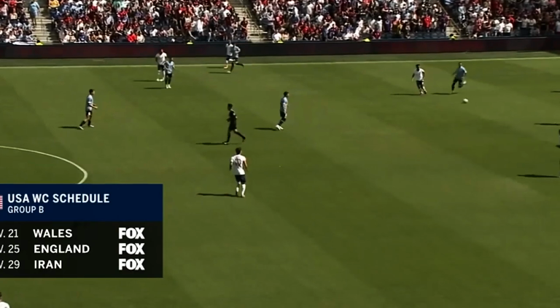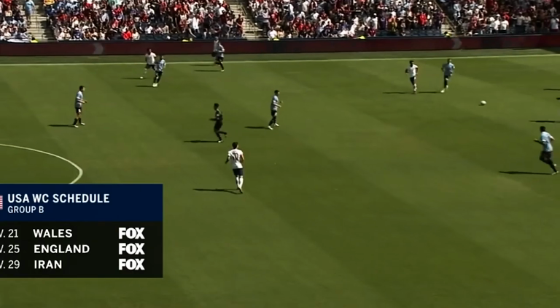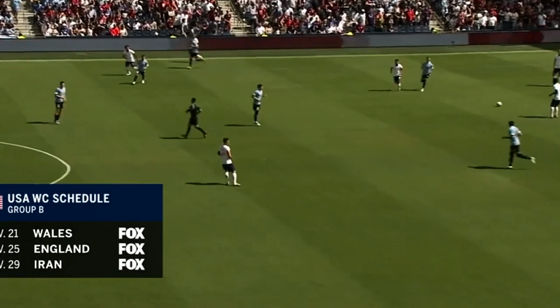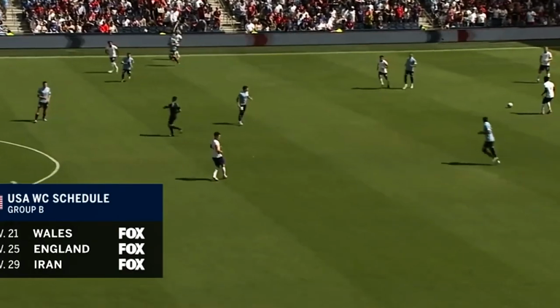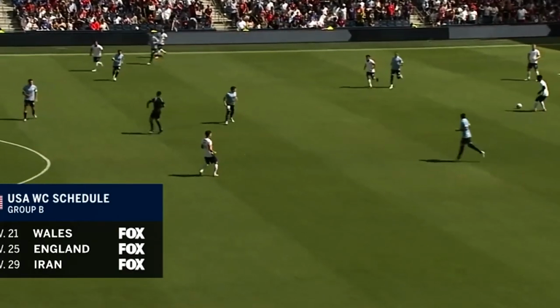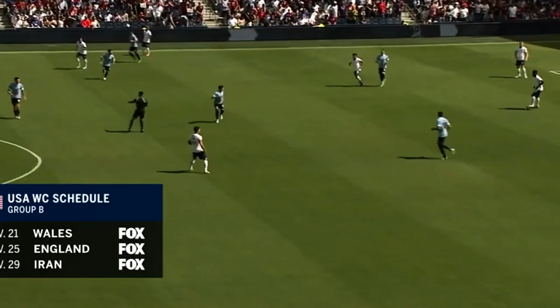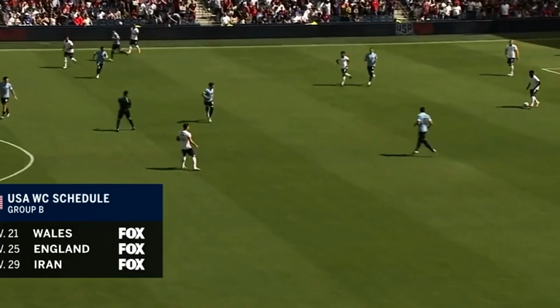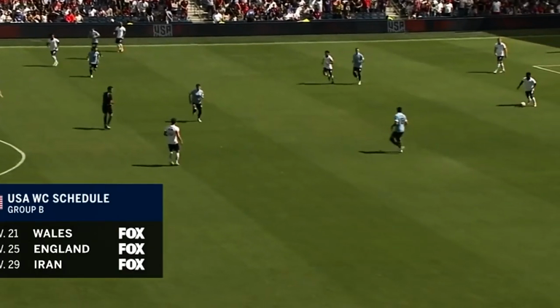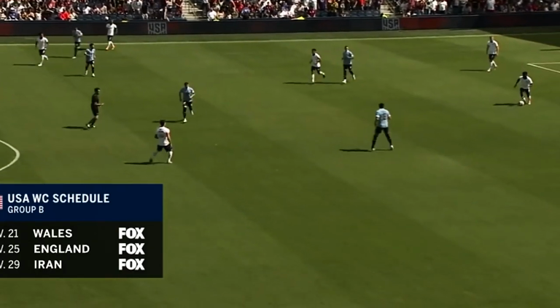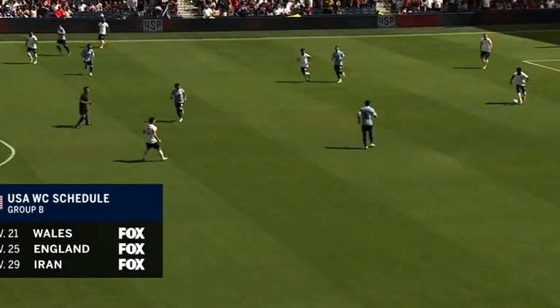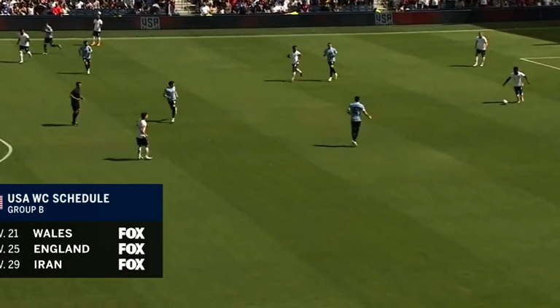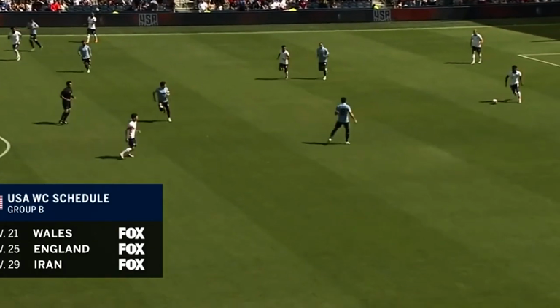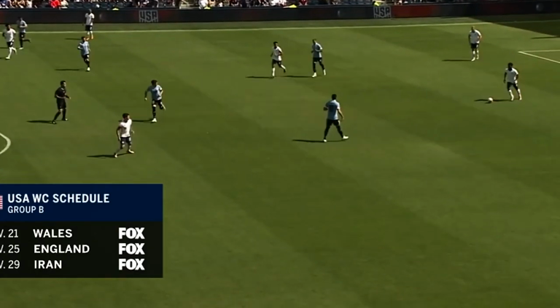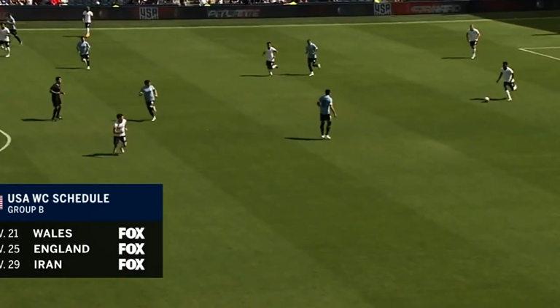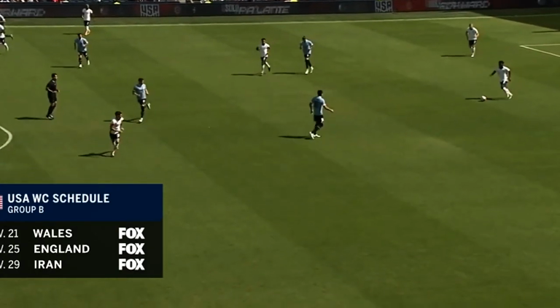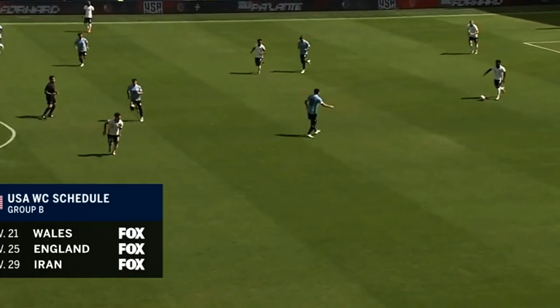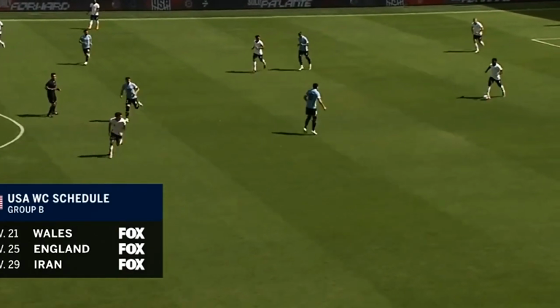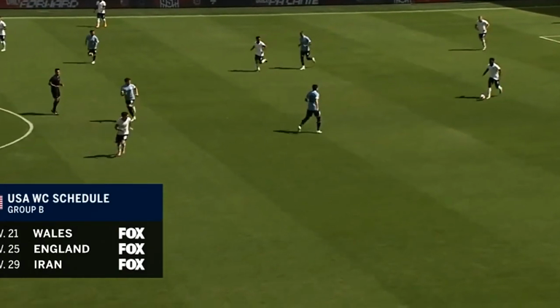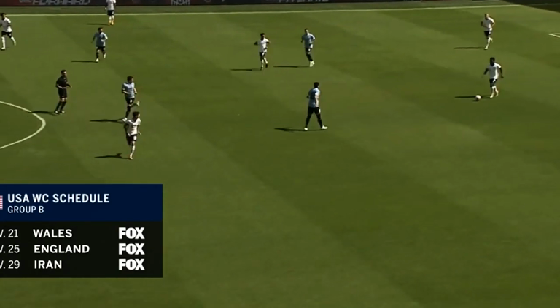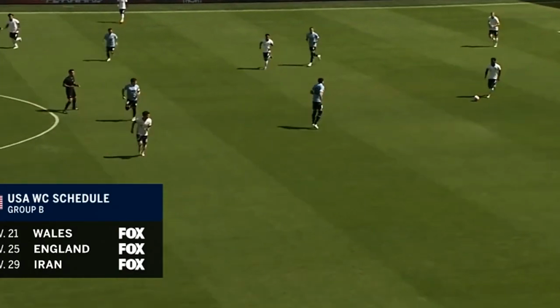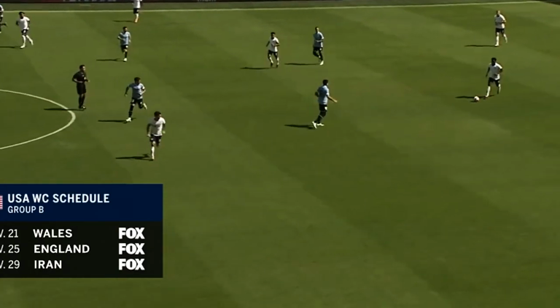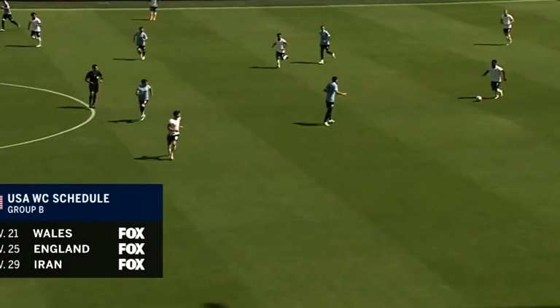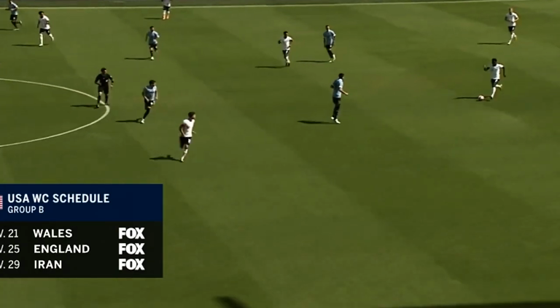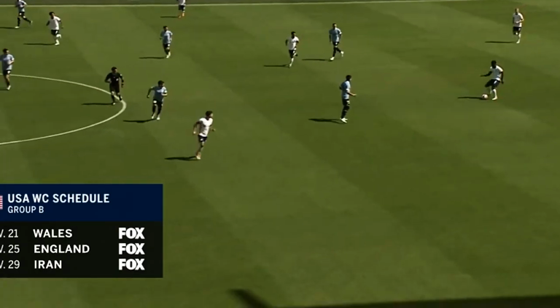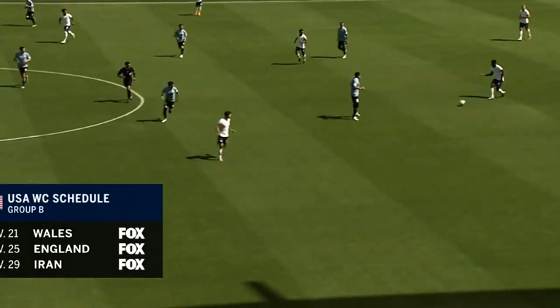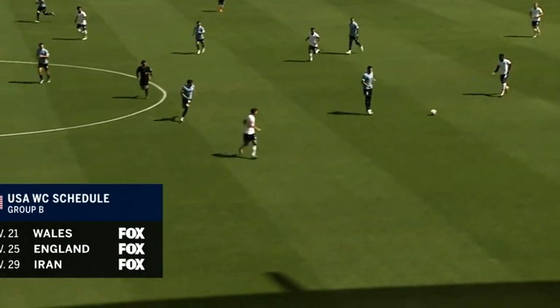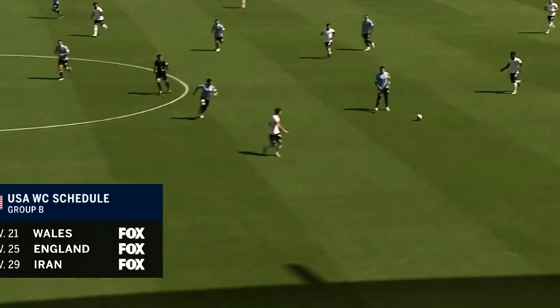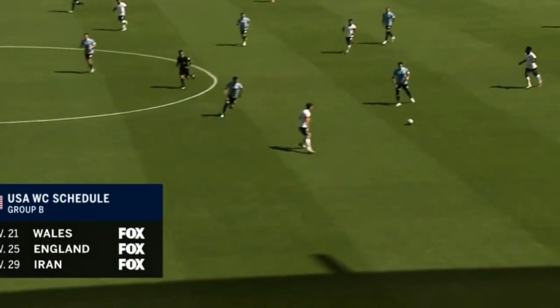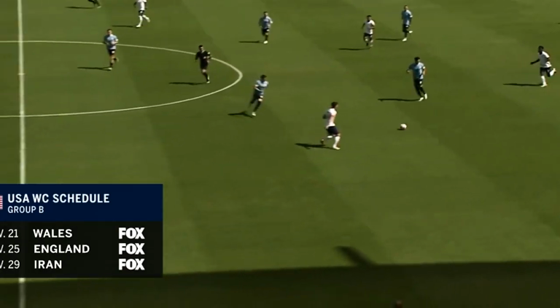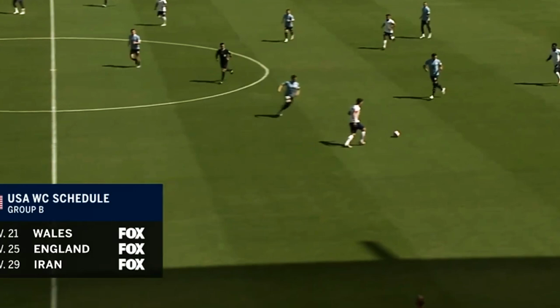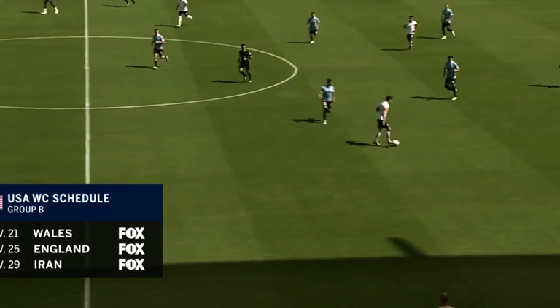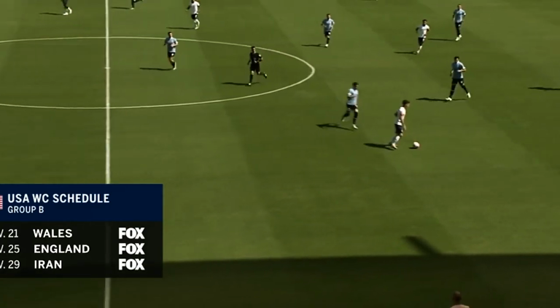Qatar this November. Both teams coming off 3-0 wins. For the U.S., it was against Morocco Wednesday night.